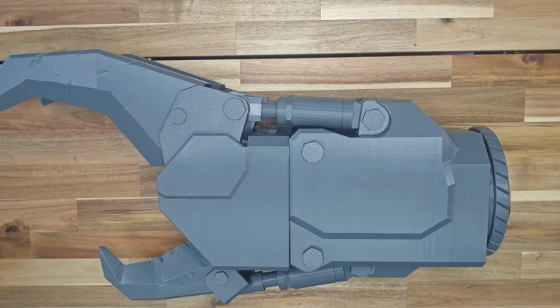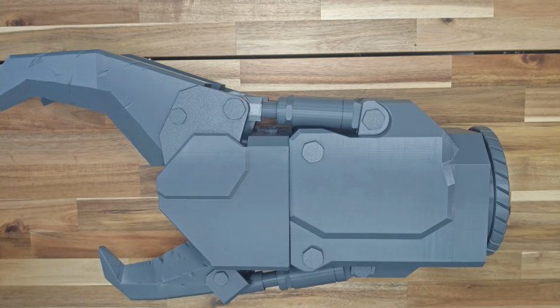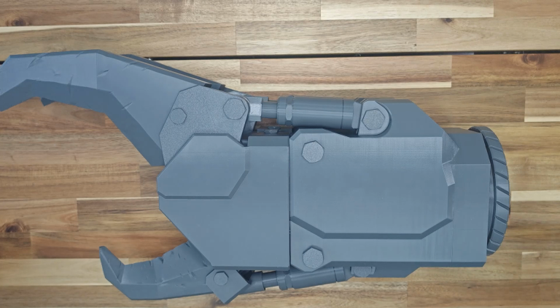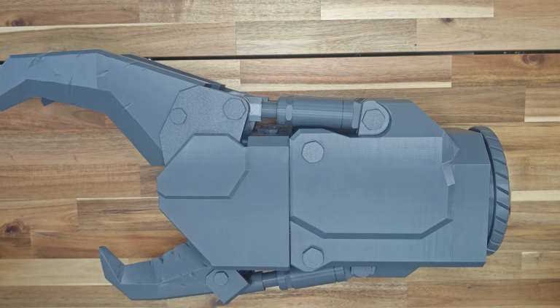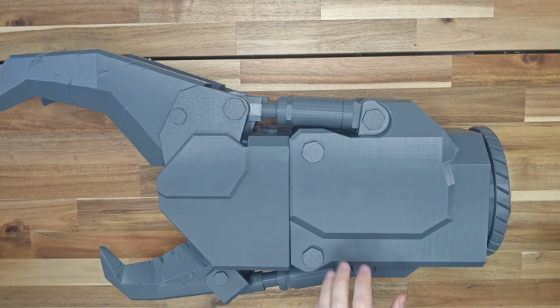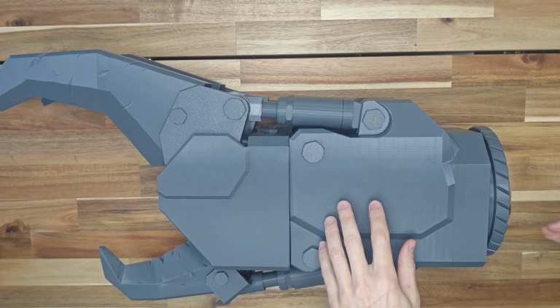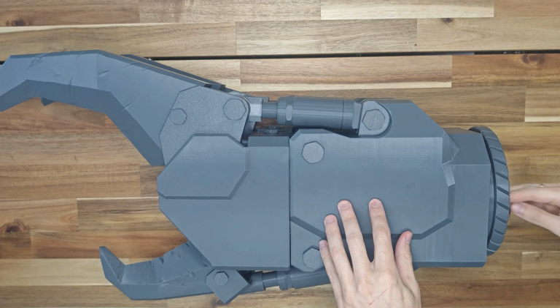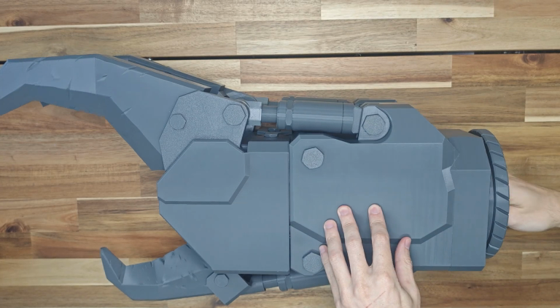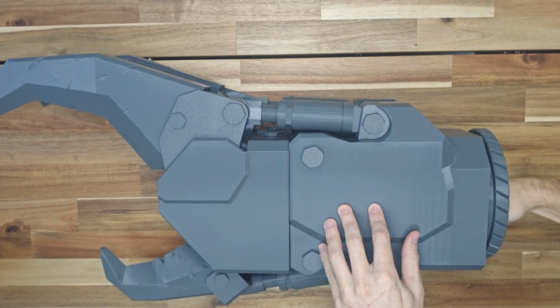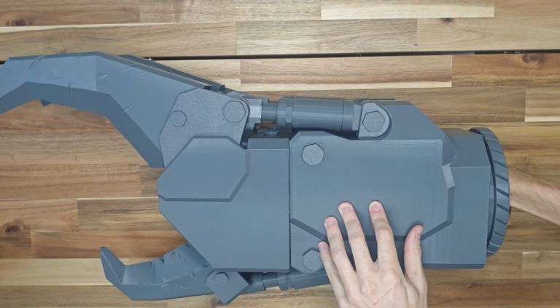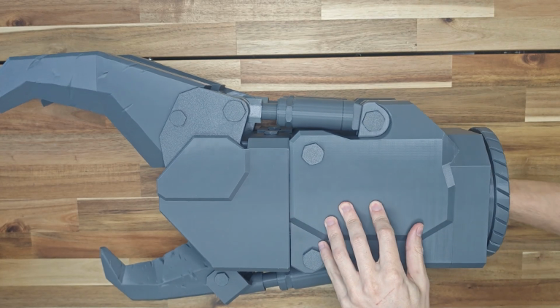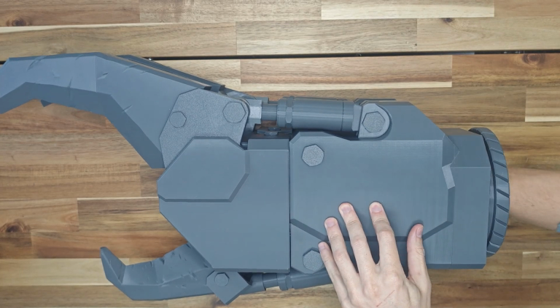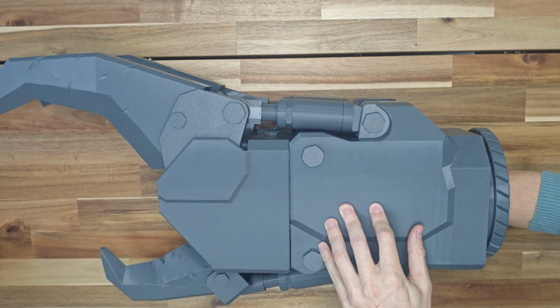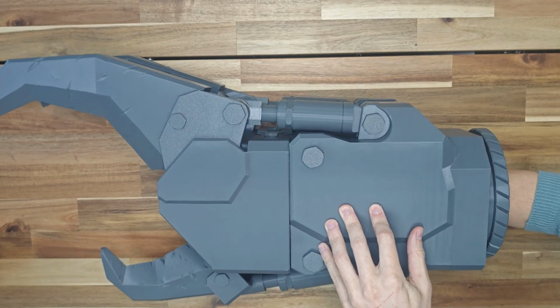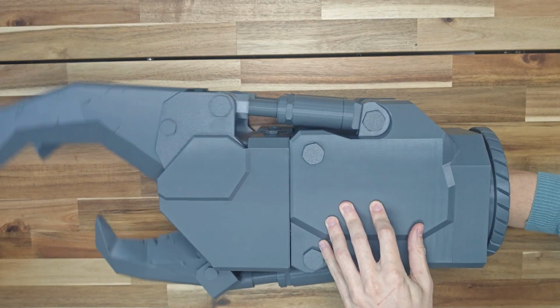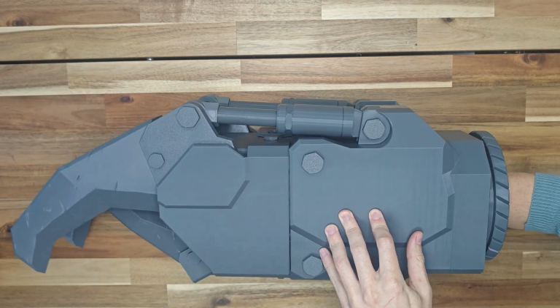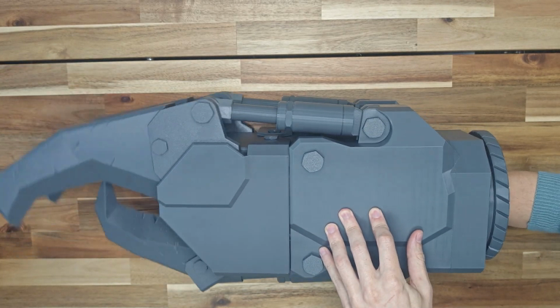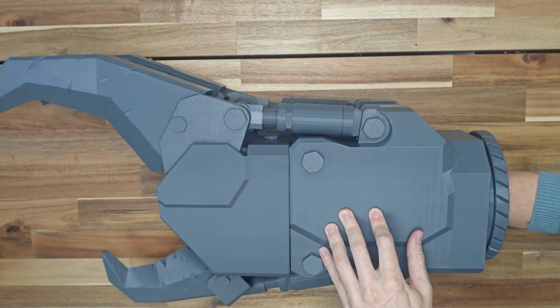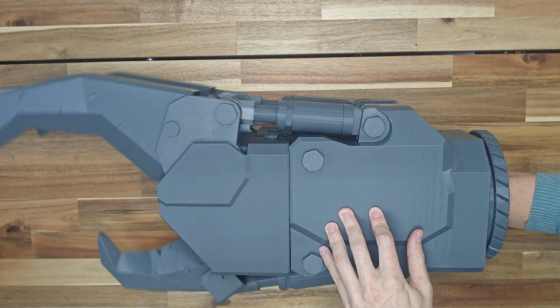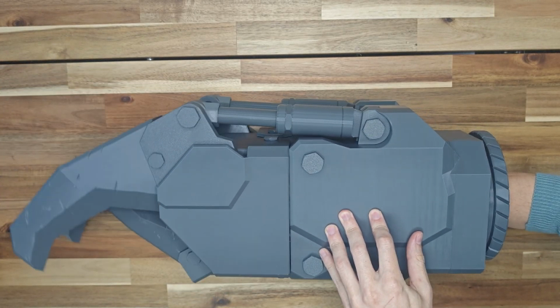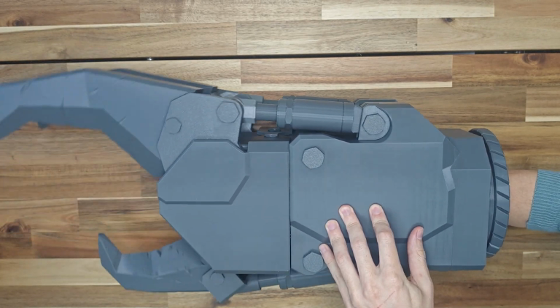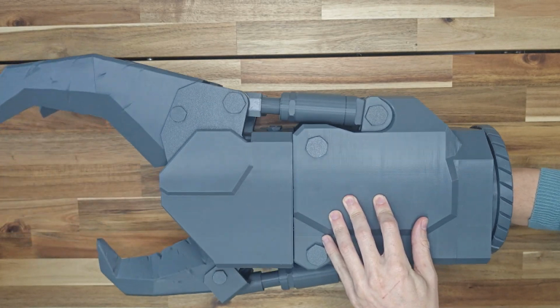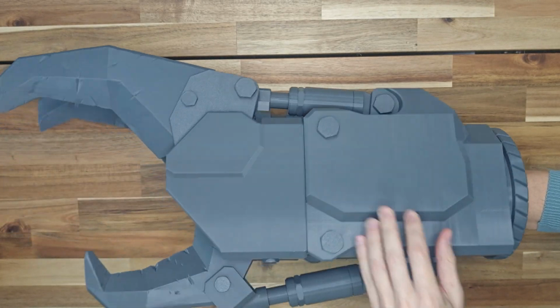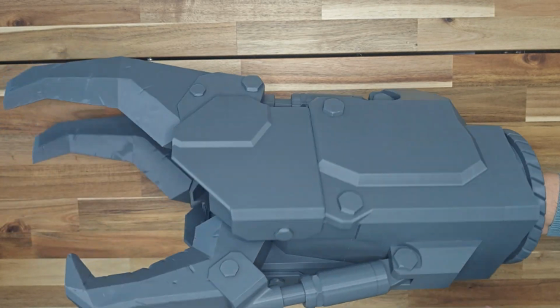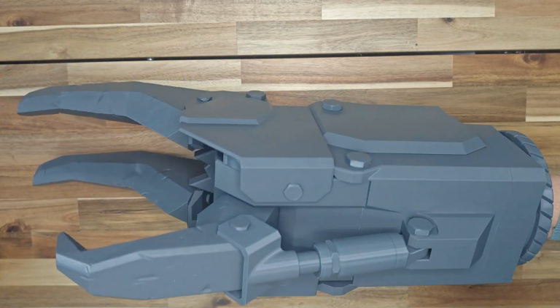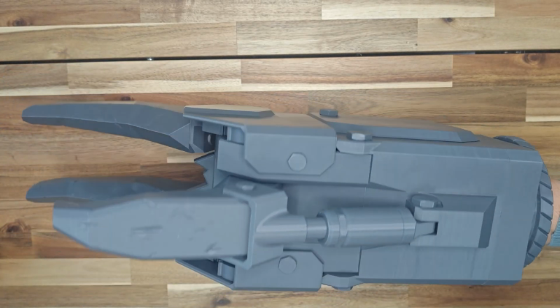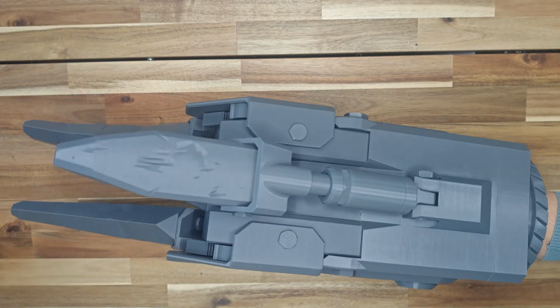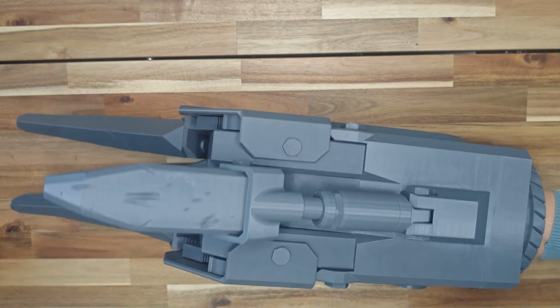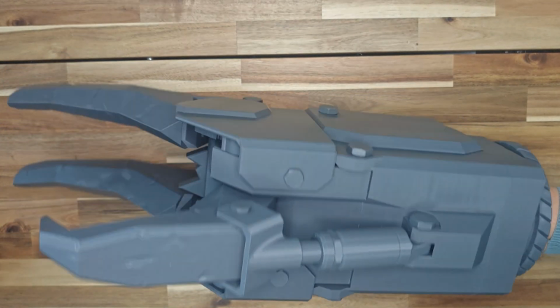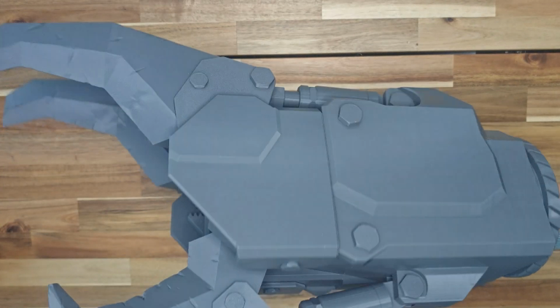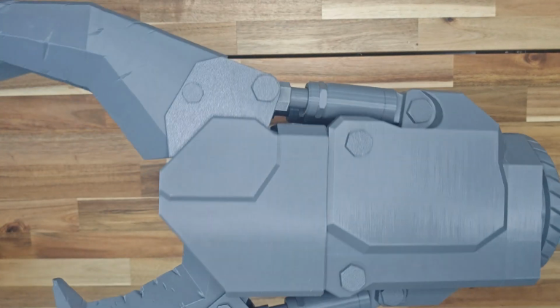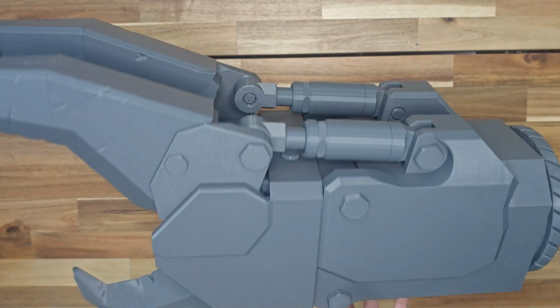Hello everybody. Today I want to show you my power prop. I had a lot of fun working on this project.